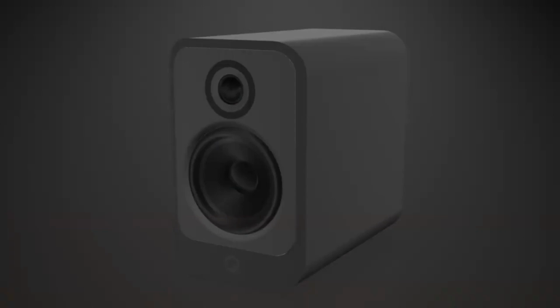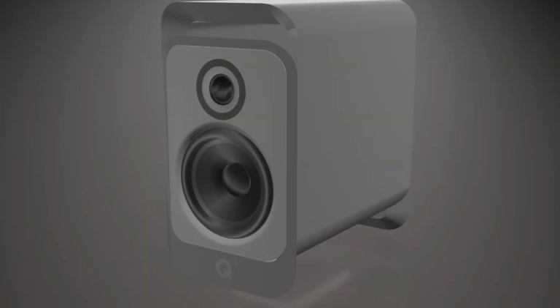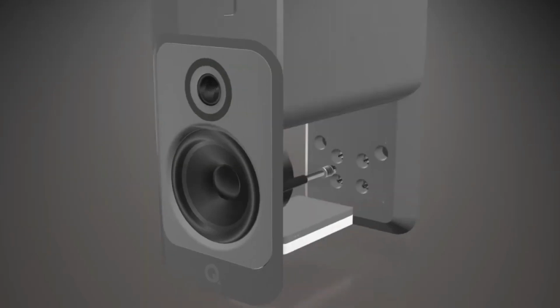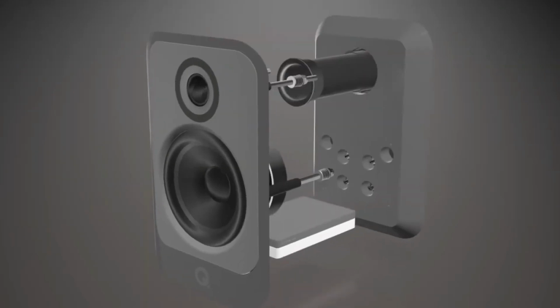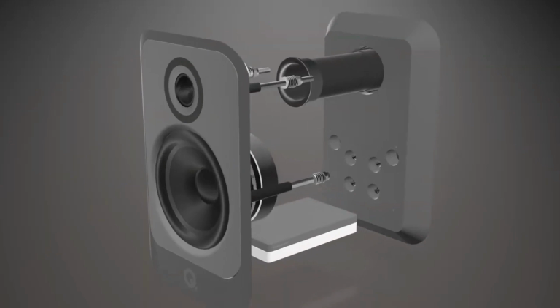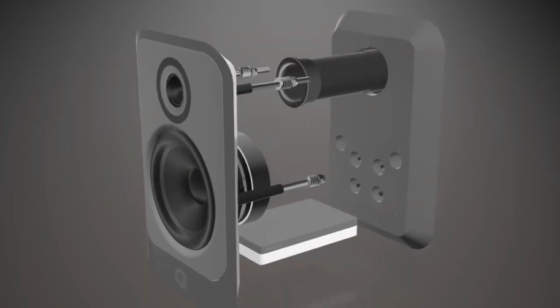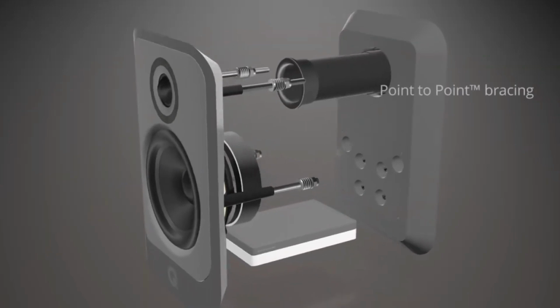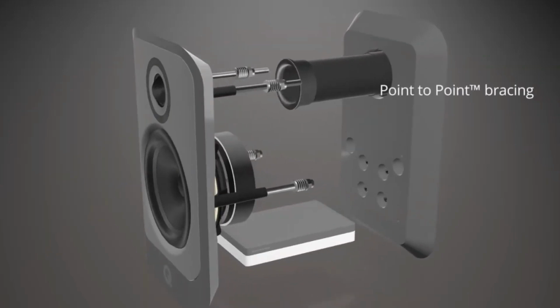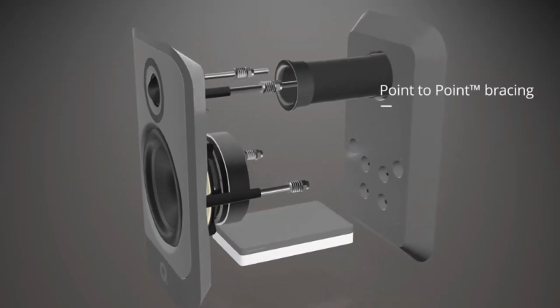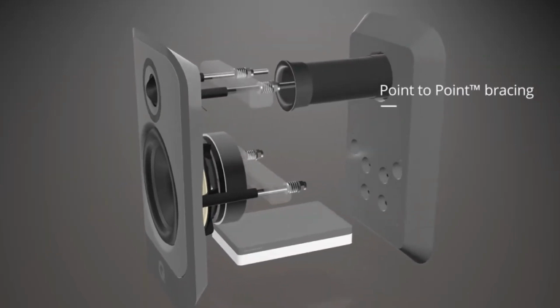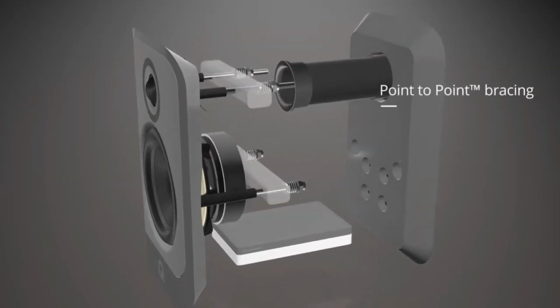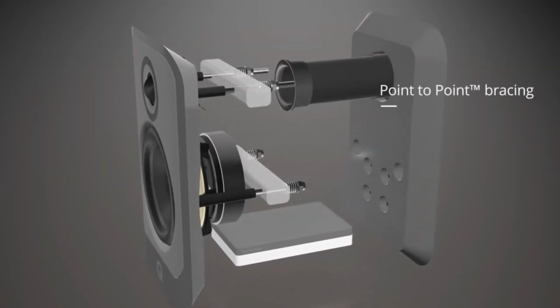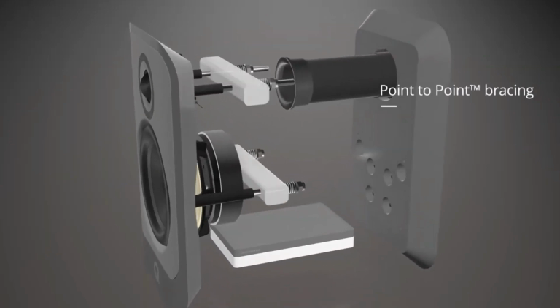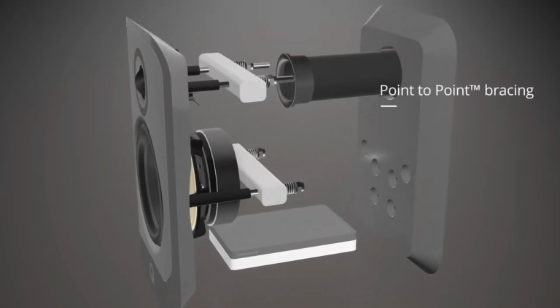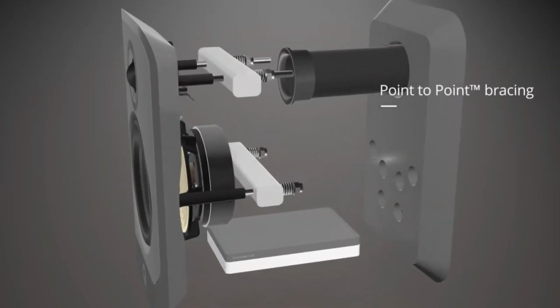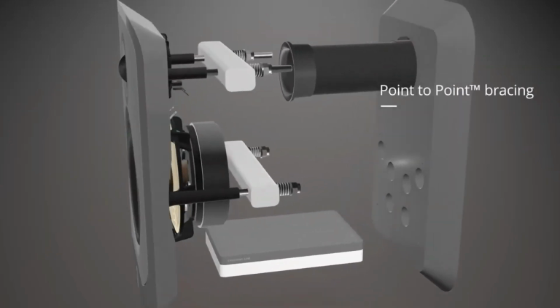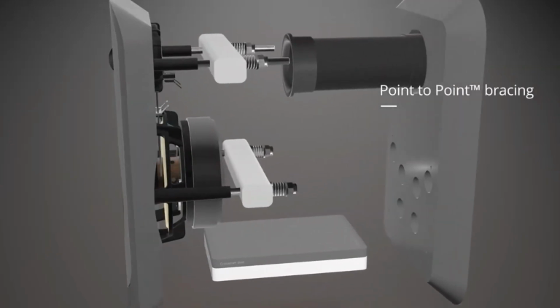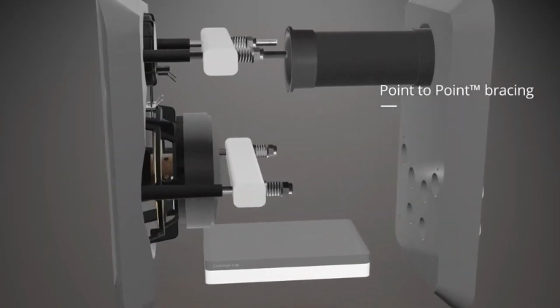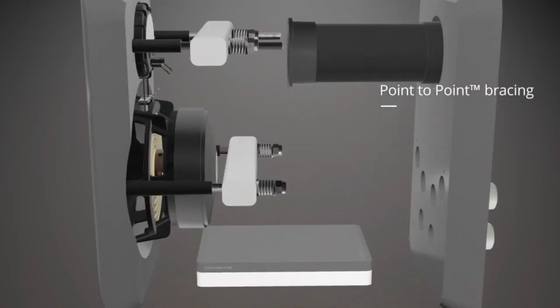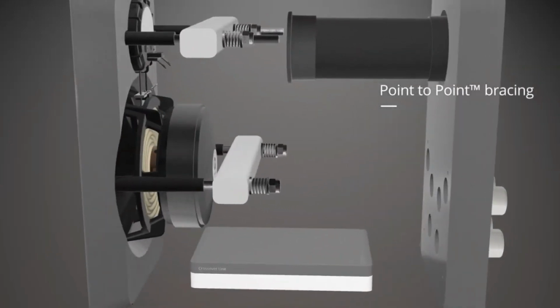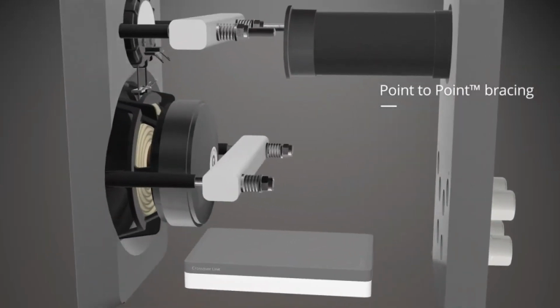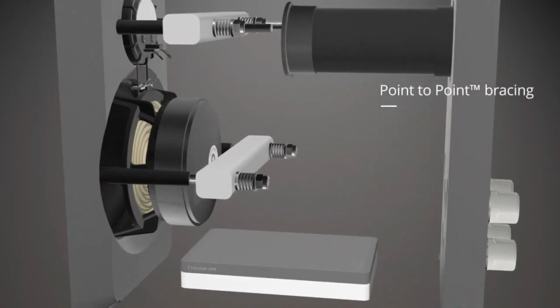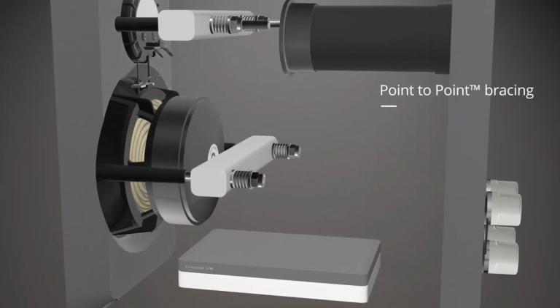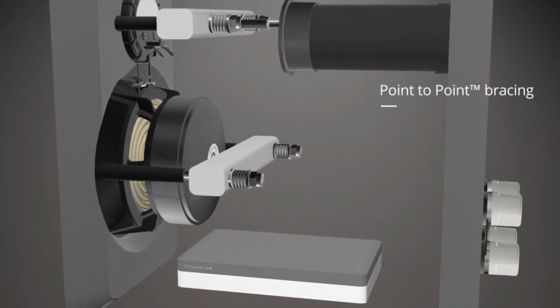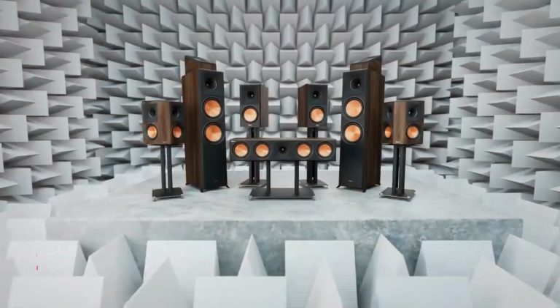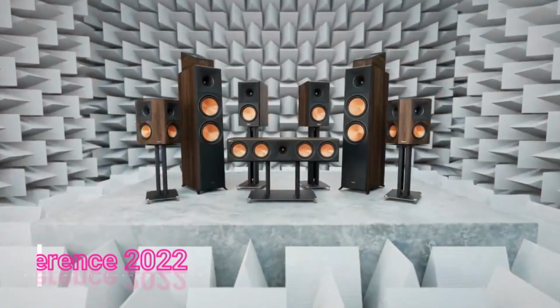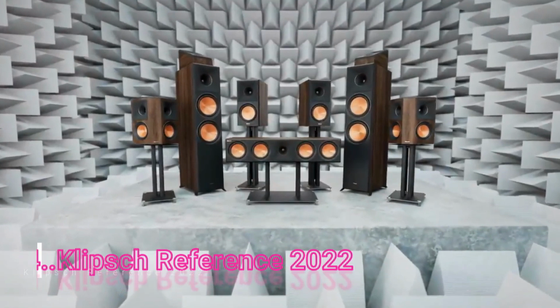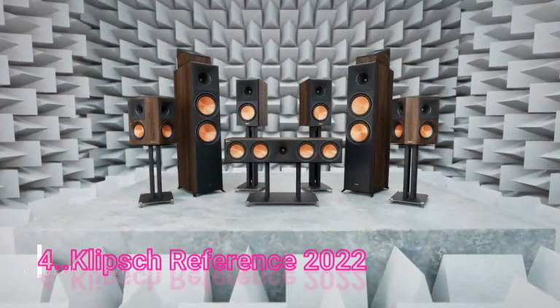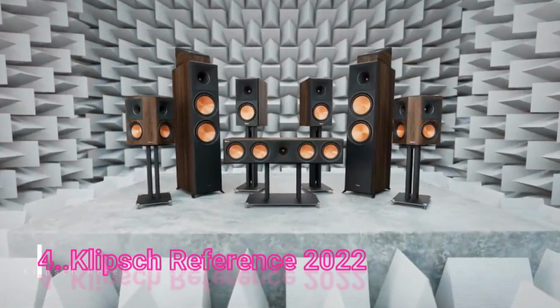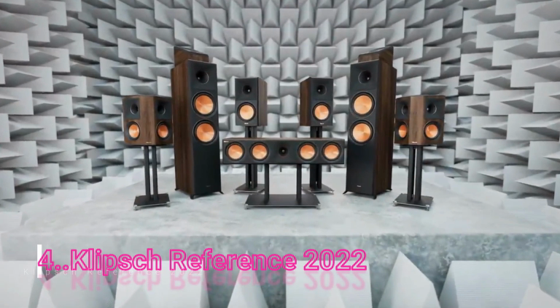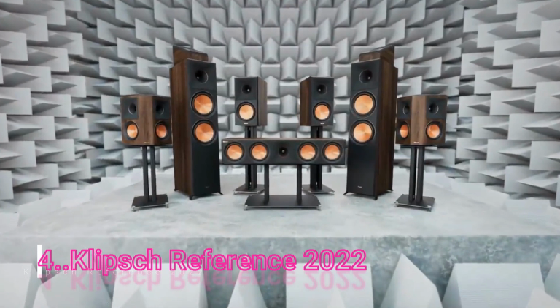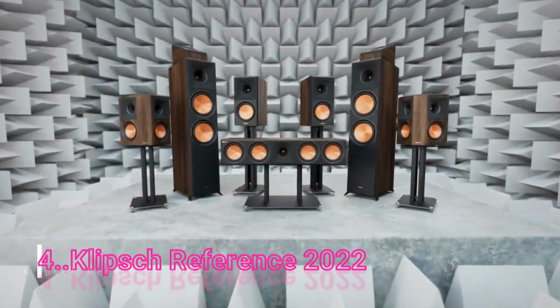Point-to-point bracing supports specific parts of the cabinet that need to be stiffened to improve performance.